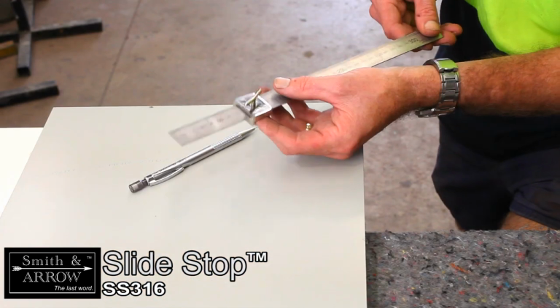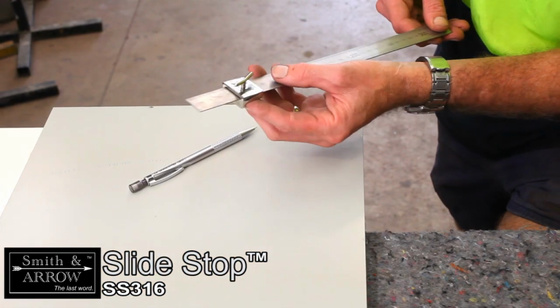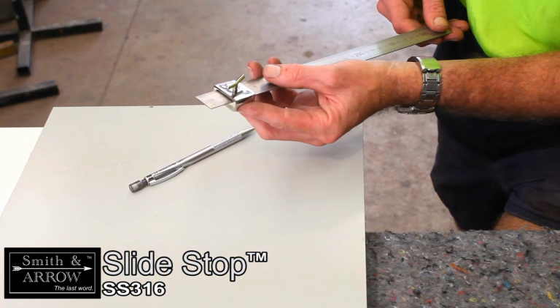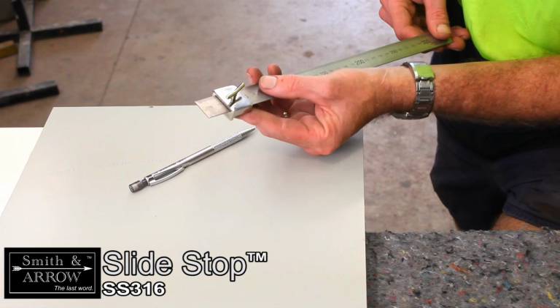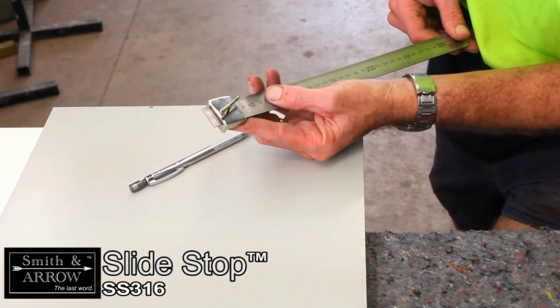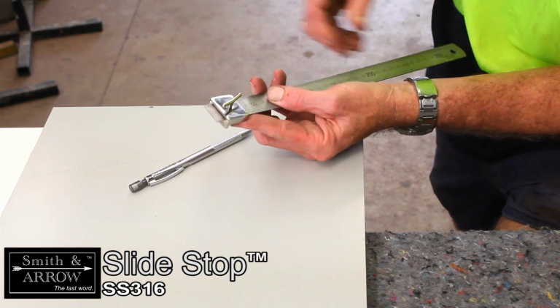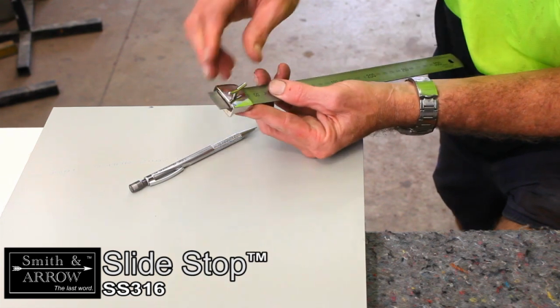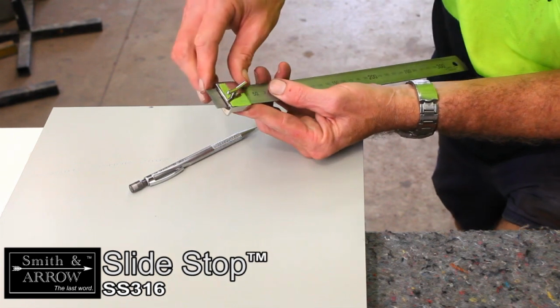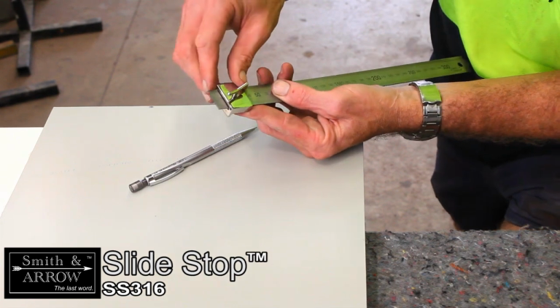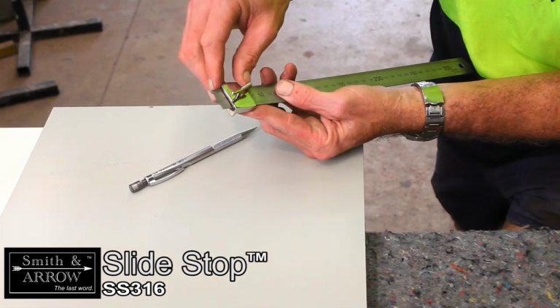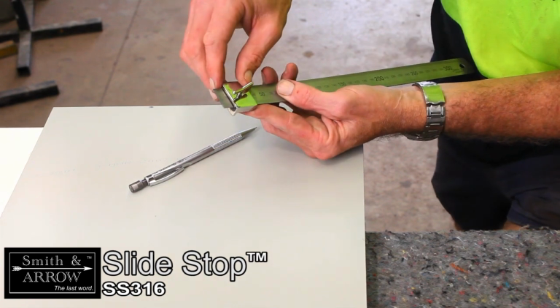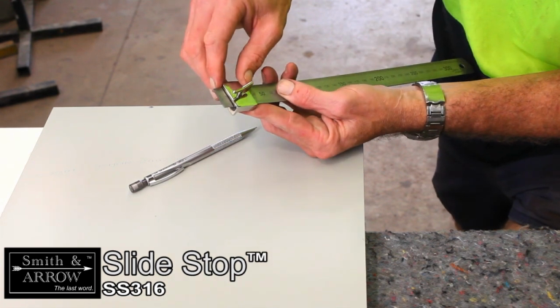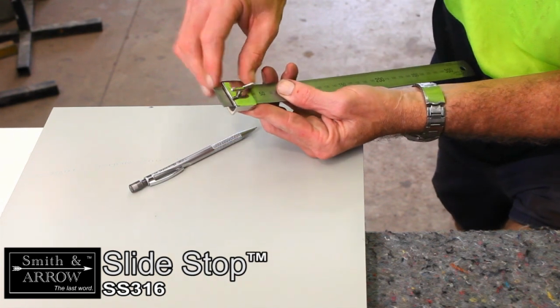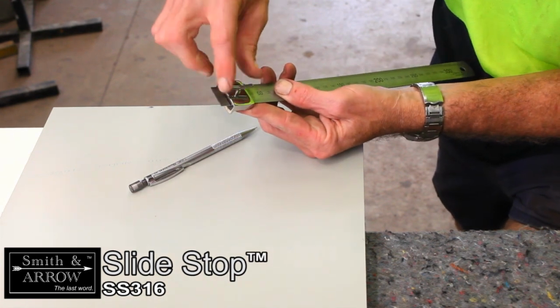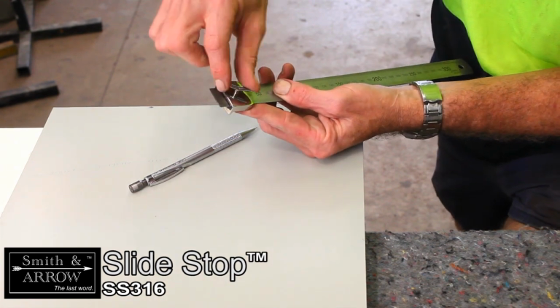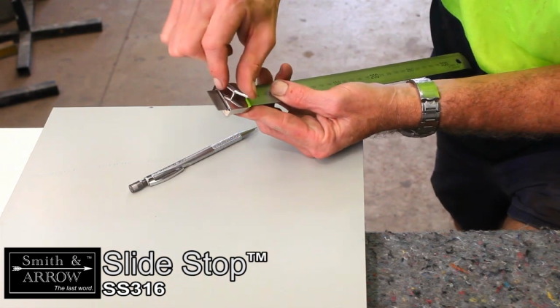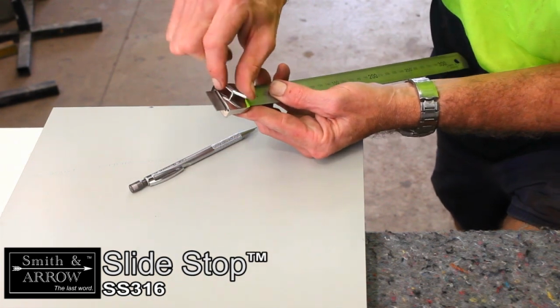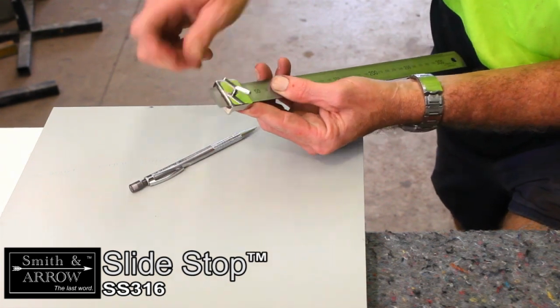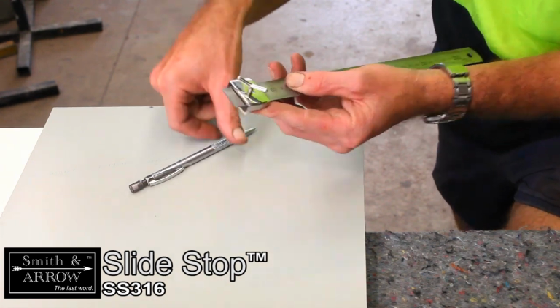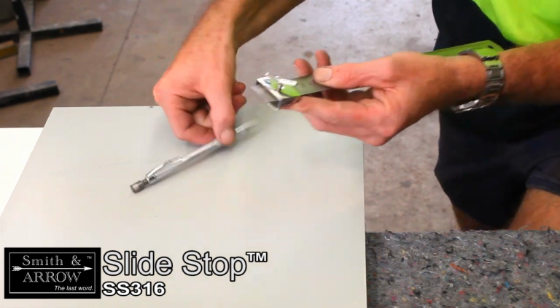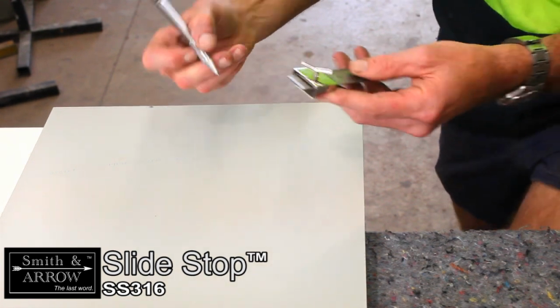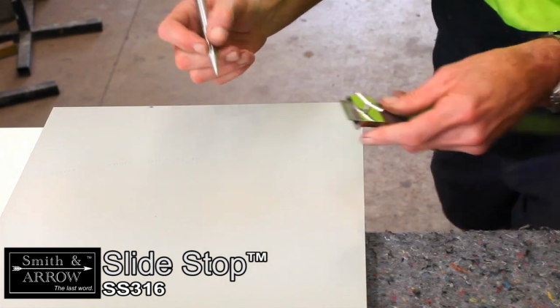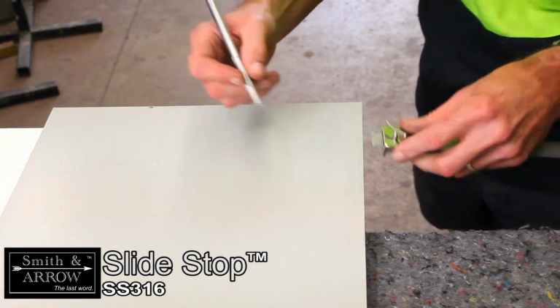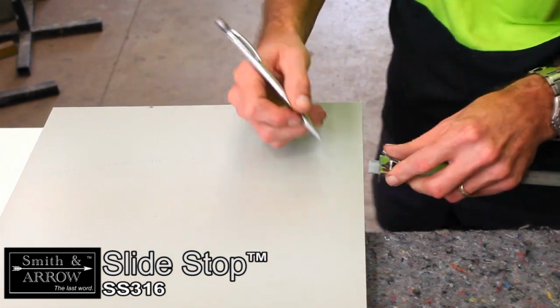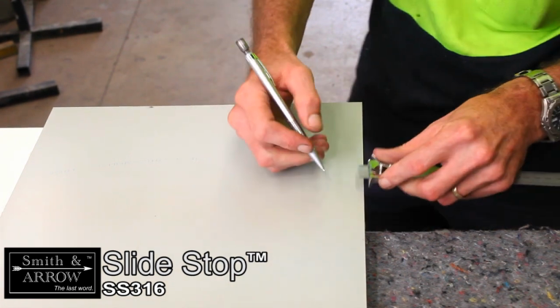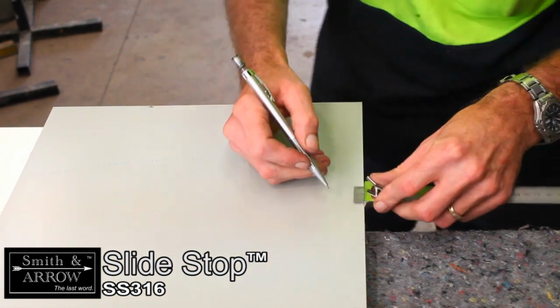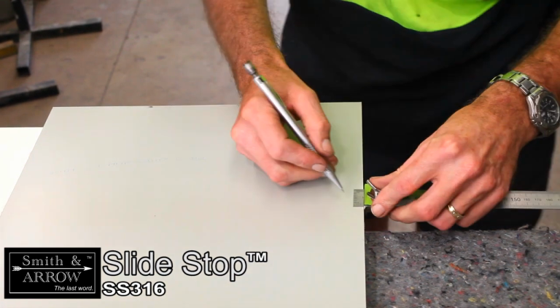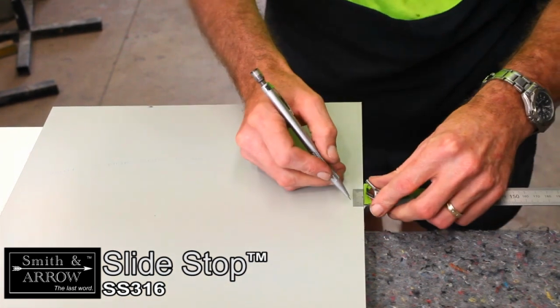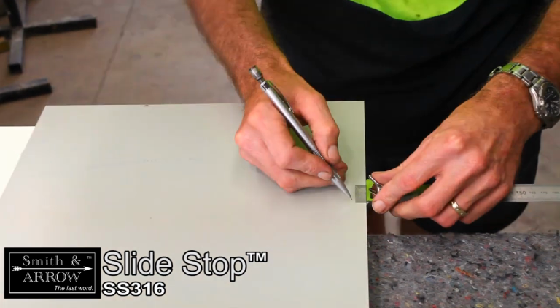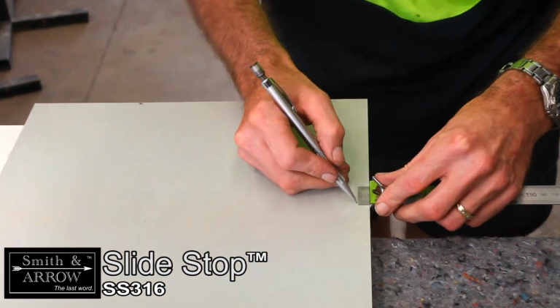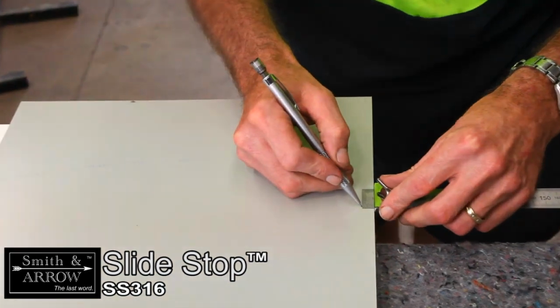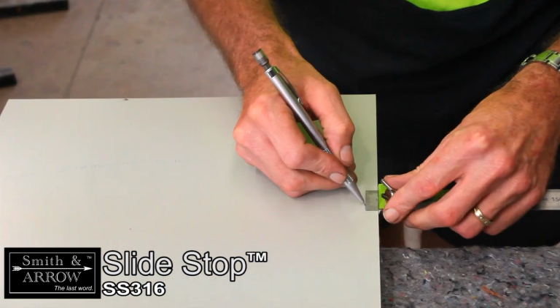Positioning of an upstand can be marked by setting the desired length and marking four ways.